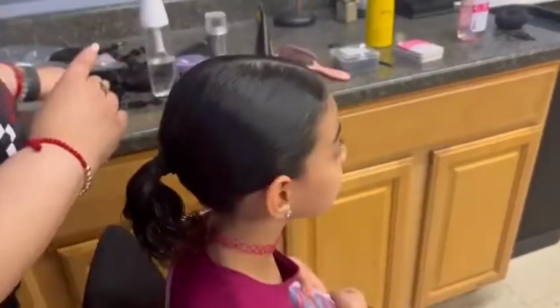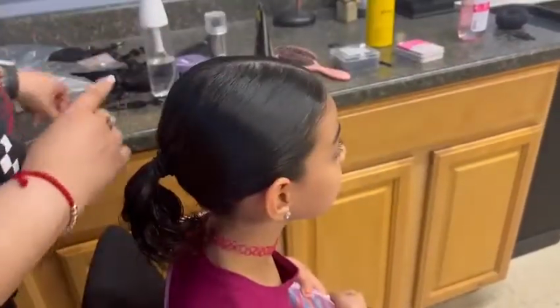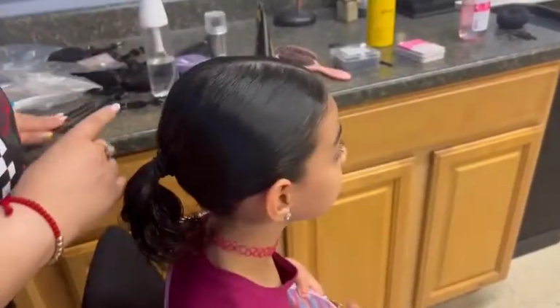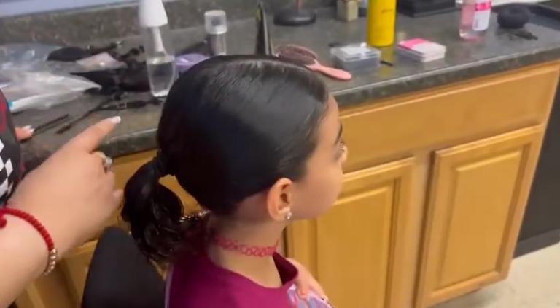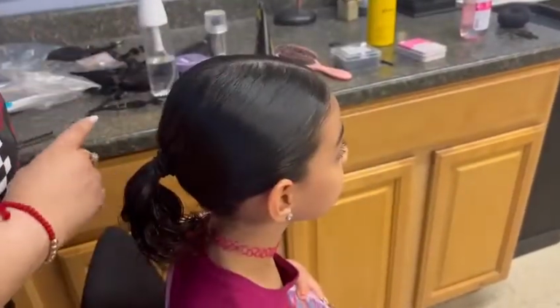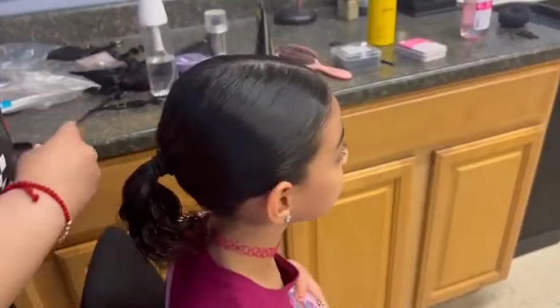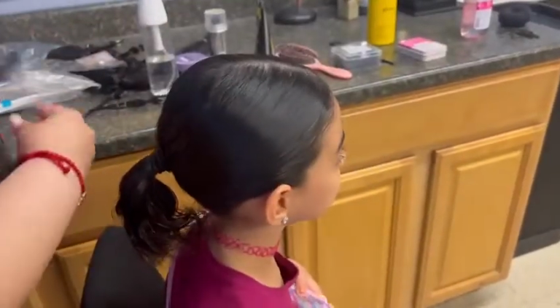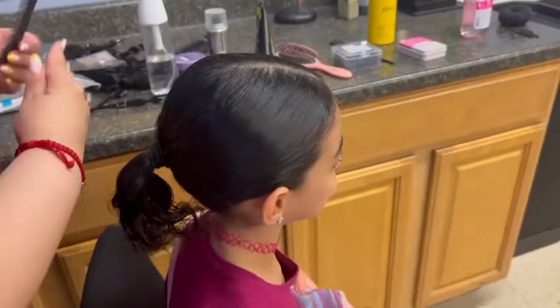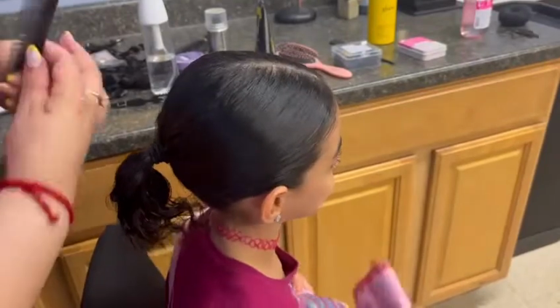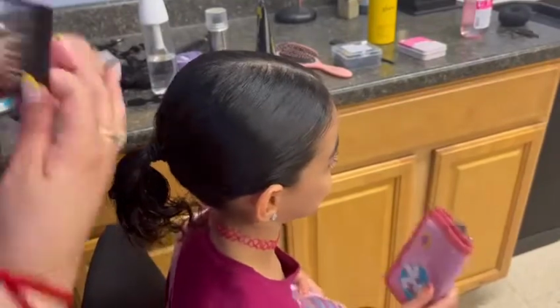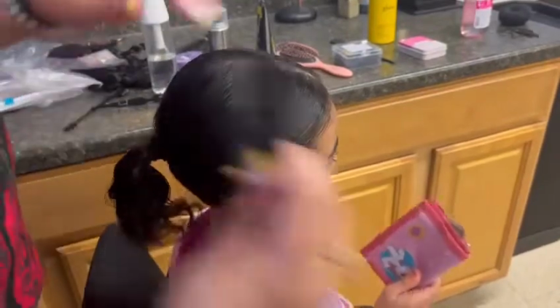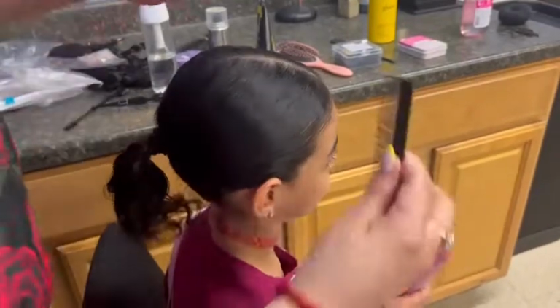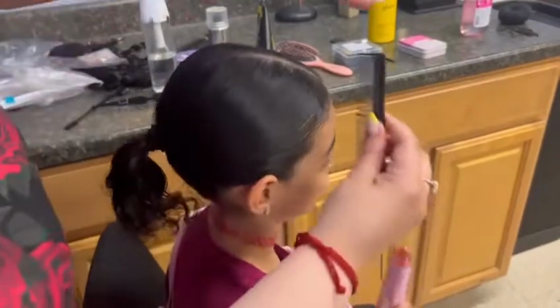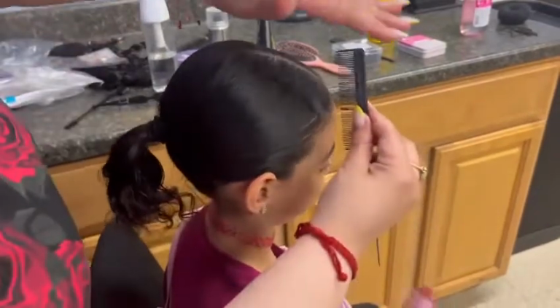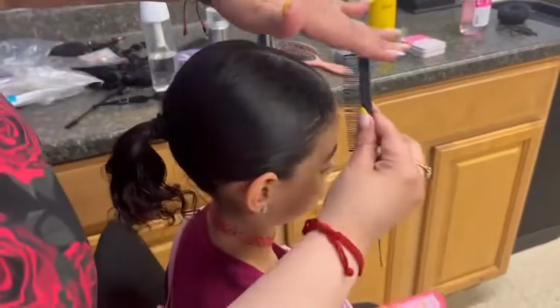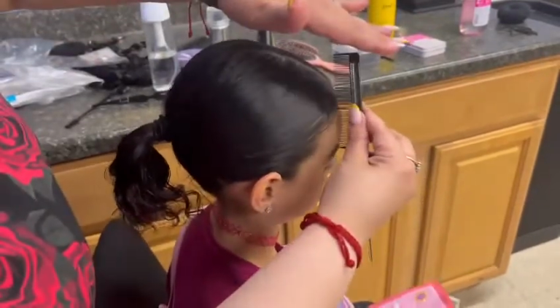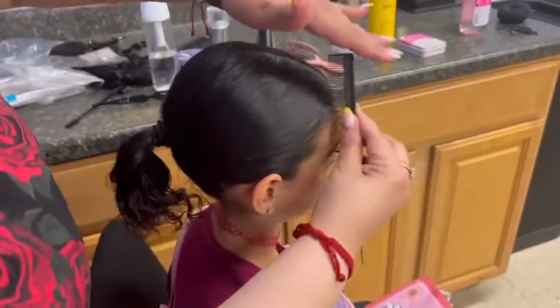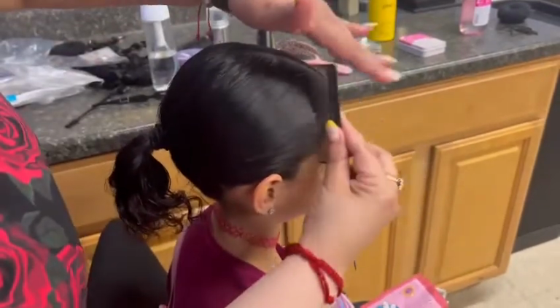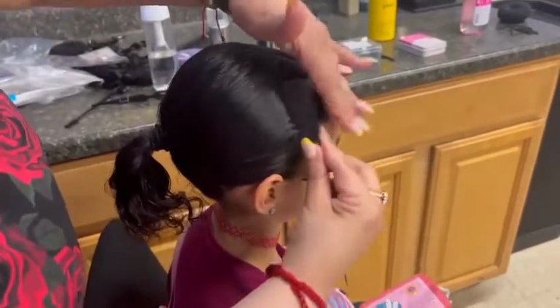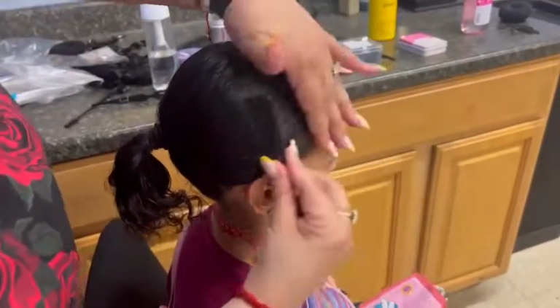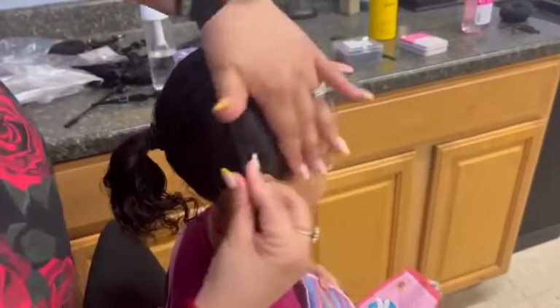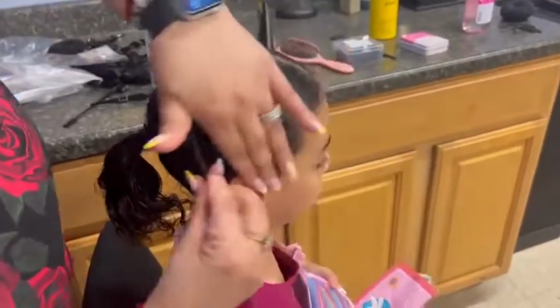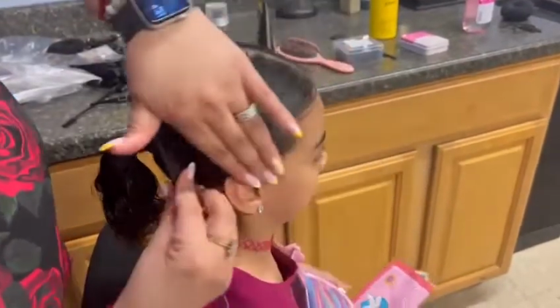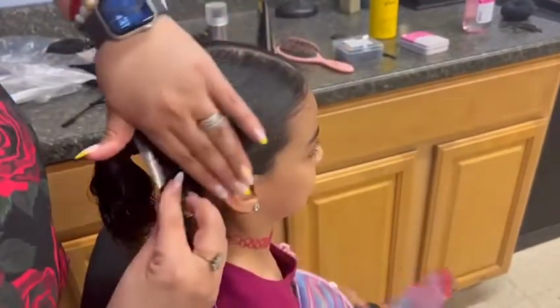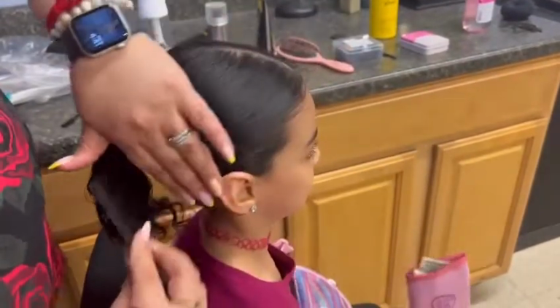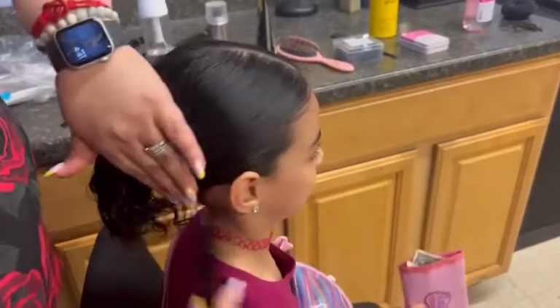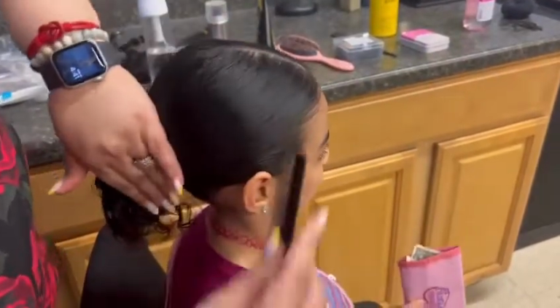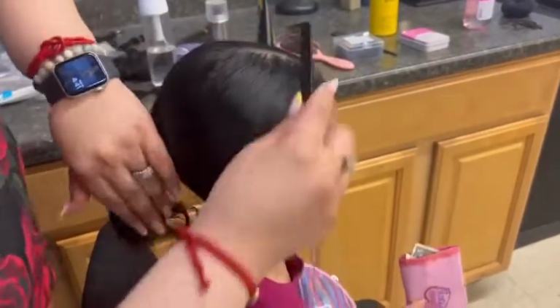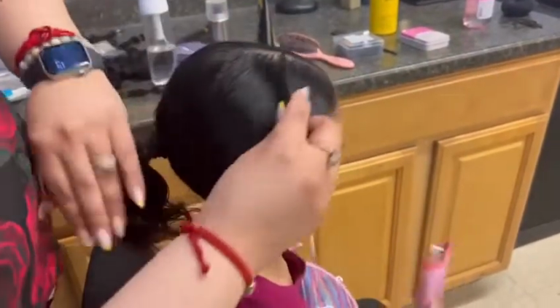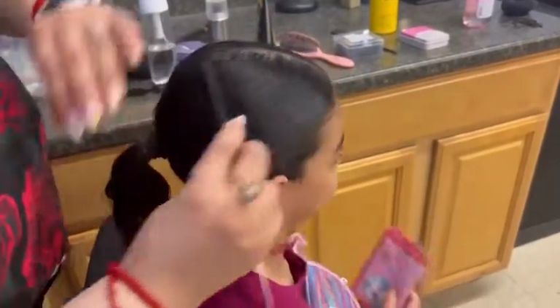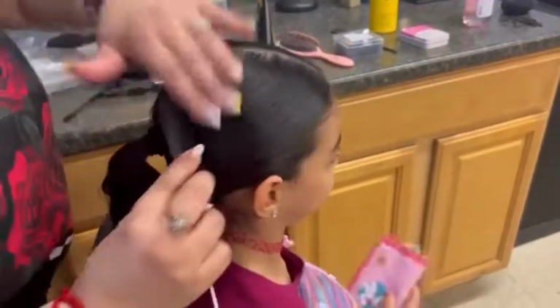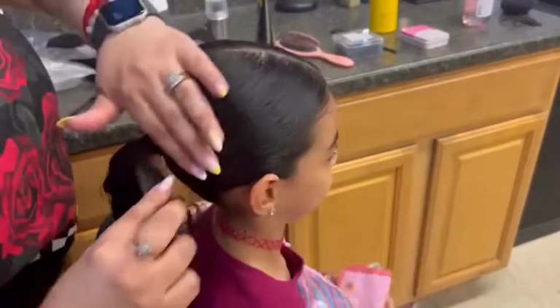Make sure to use the thin hairbrush to make sure that there are no lumps or gaps when brushing the hair back.